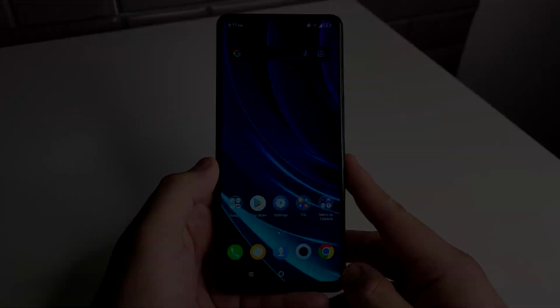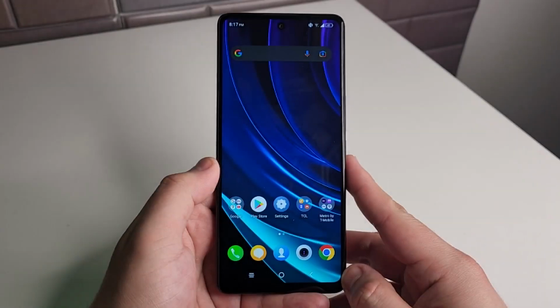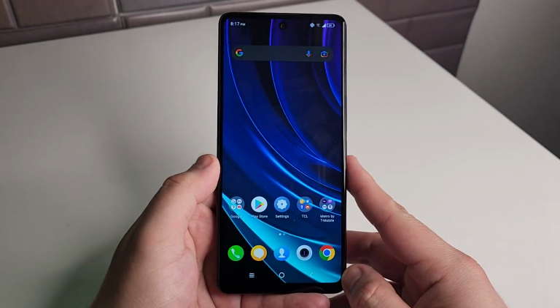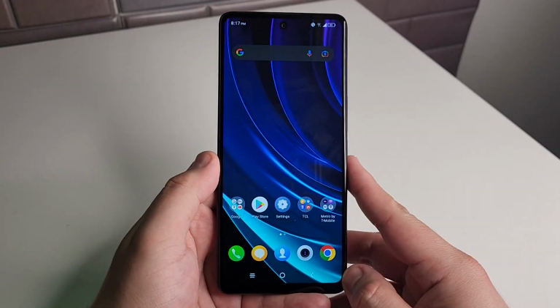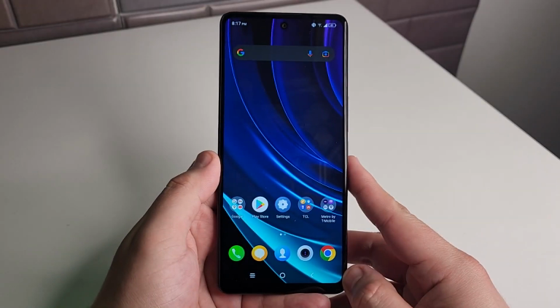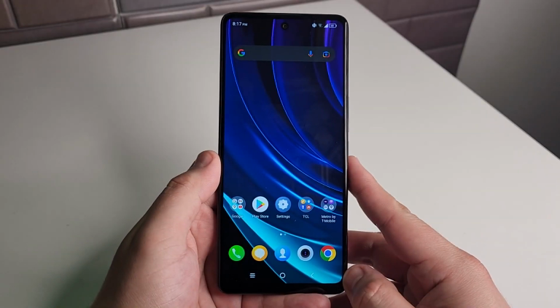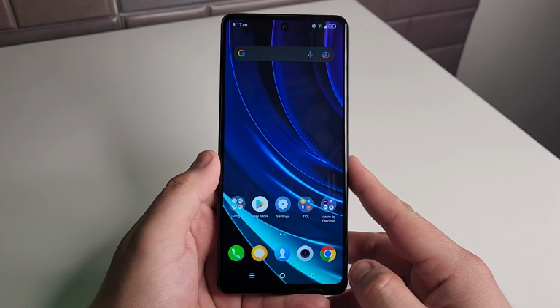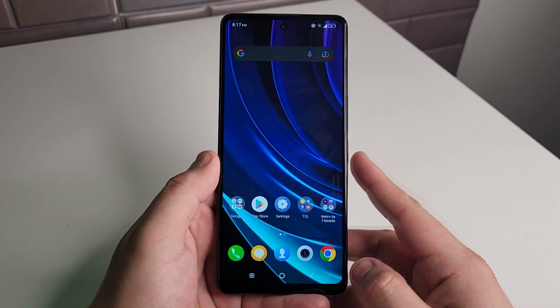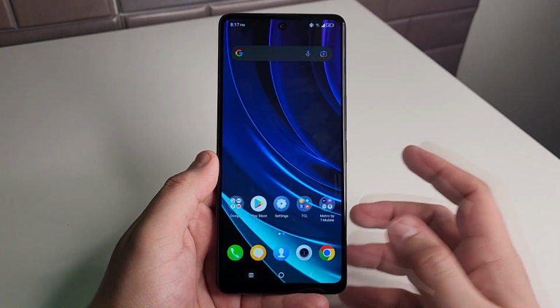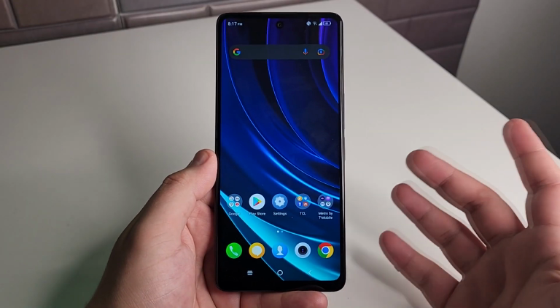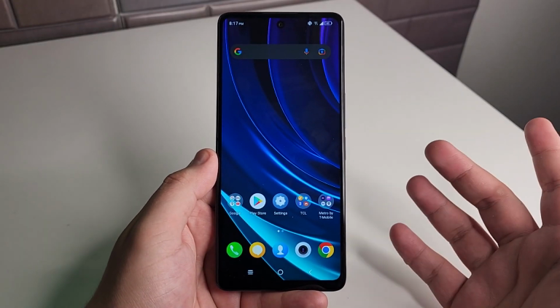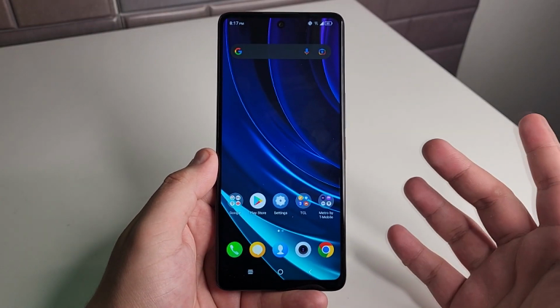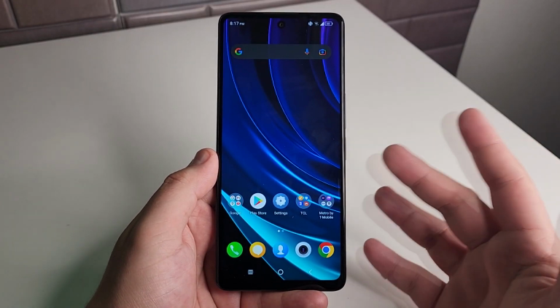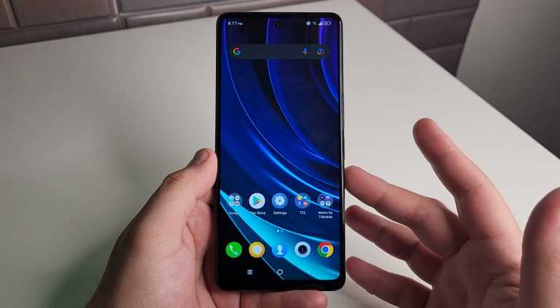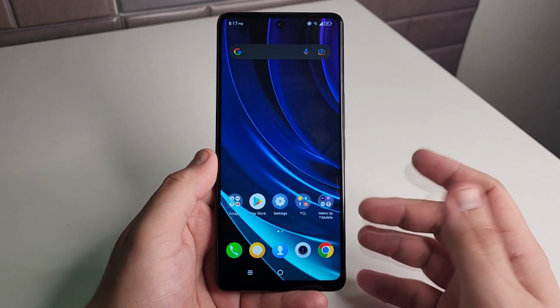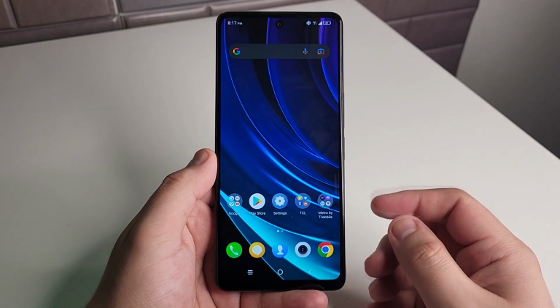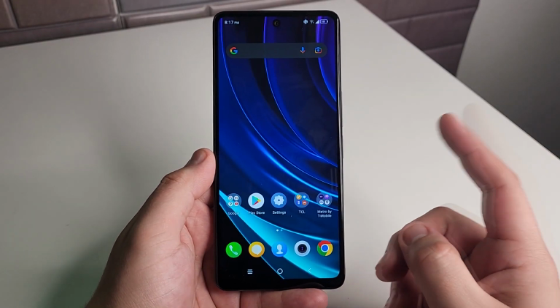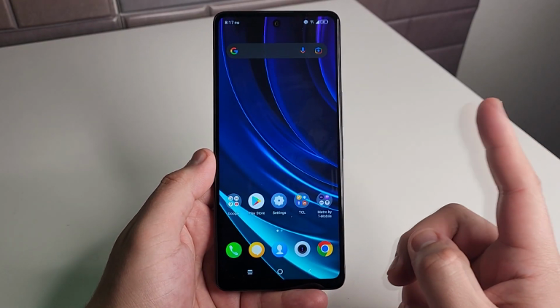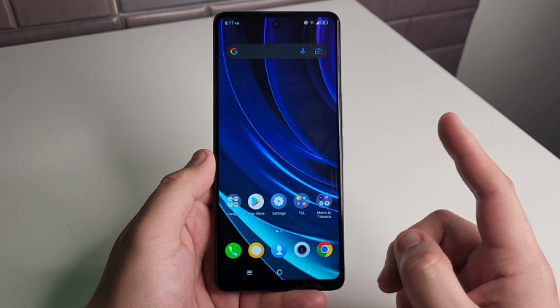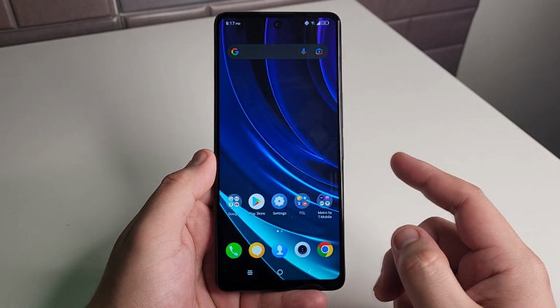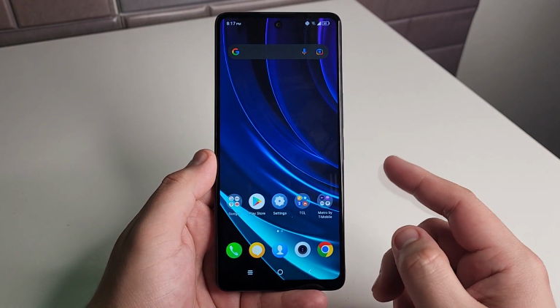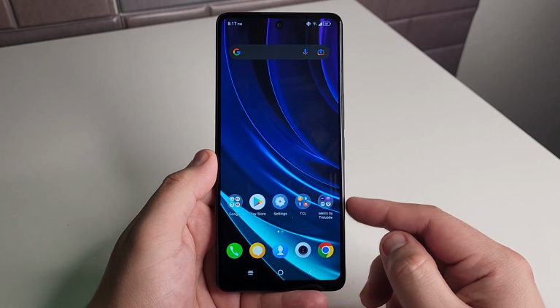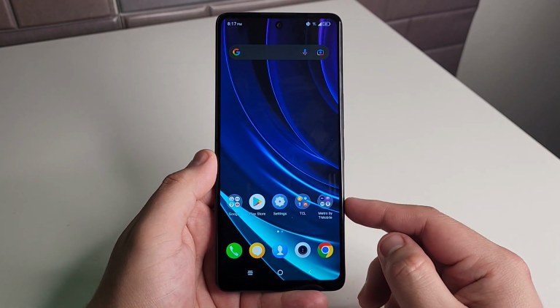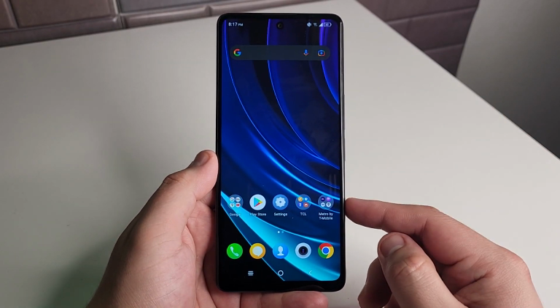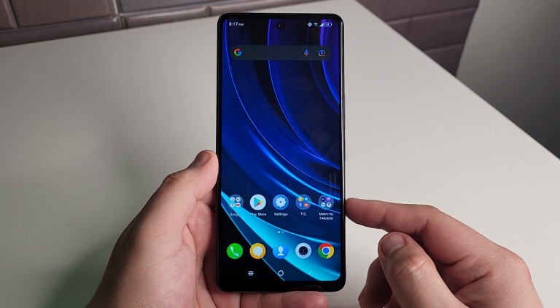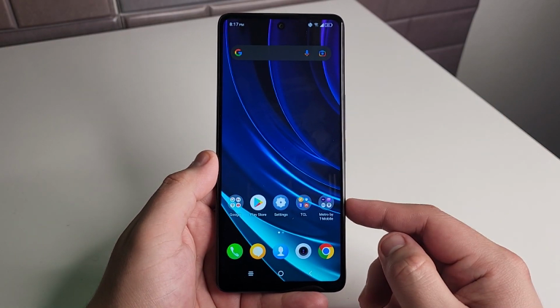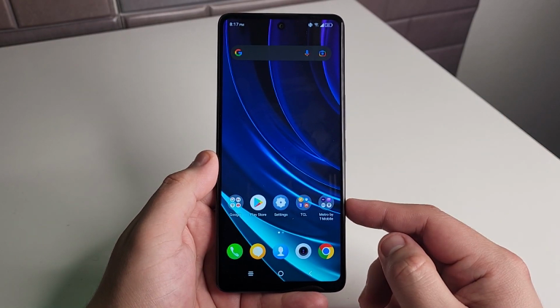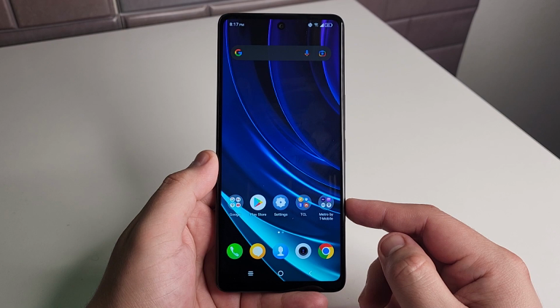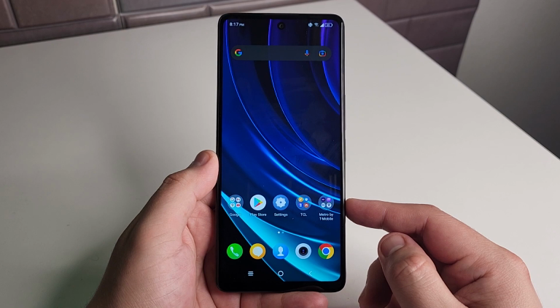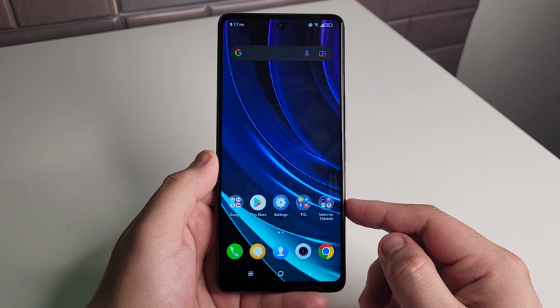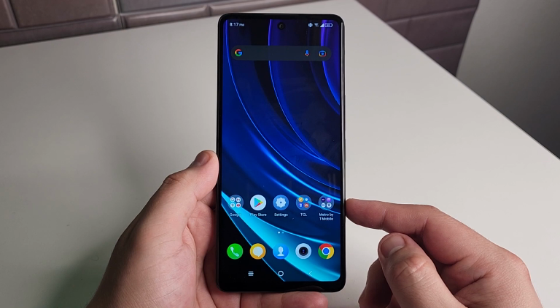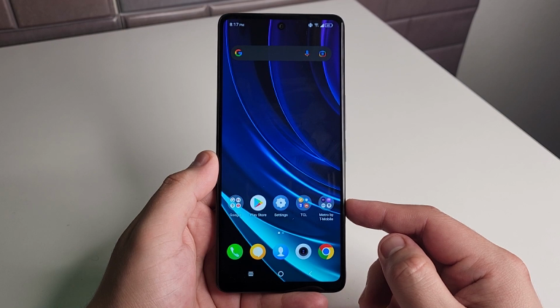In this video we're going to be going over some pretty cool tips and tricks on the new TCL Stylus 5G. Stay tuned.